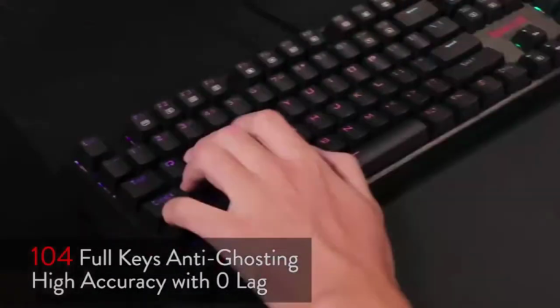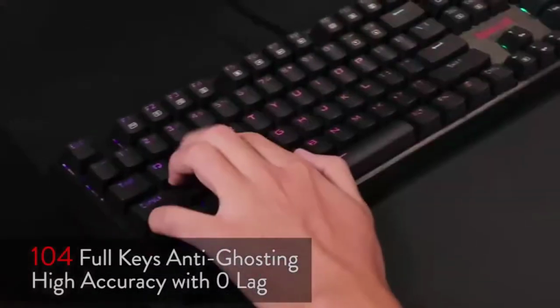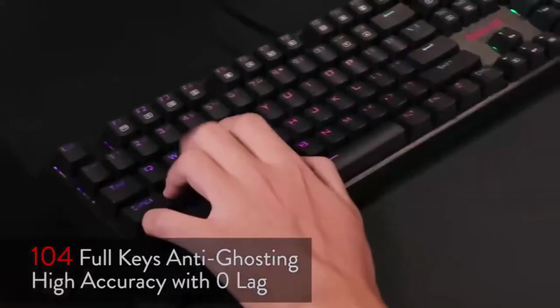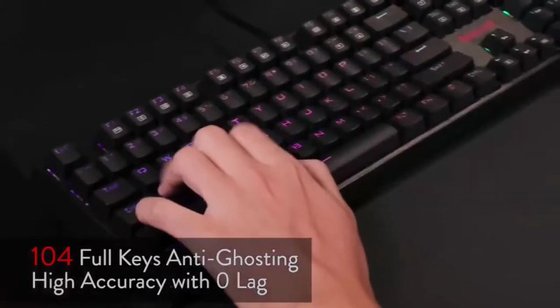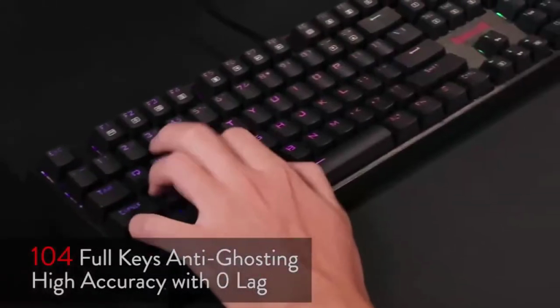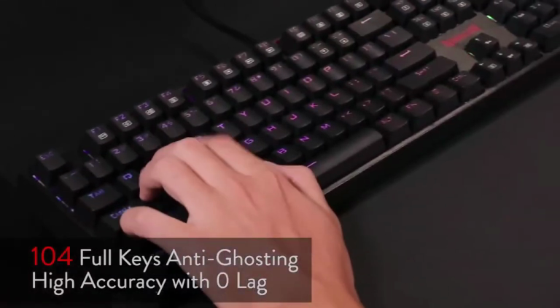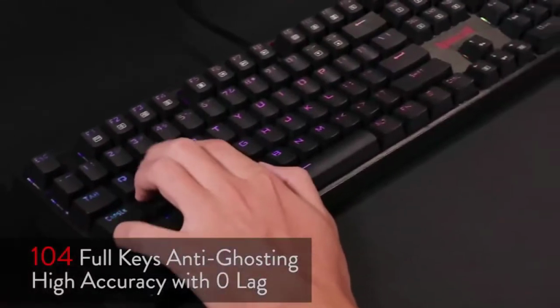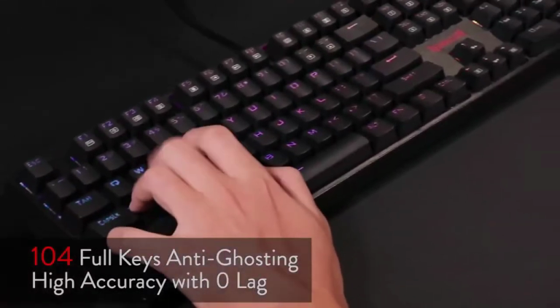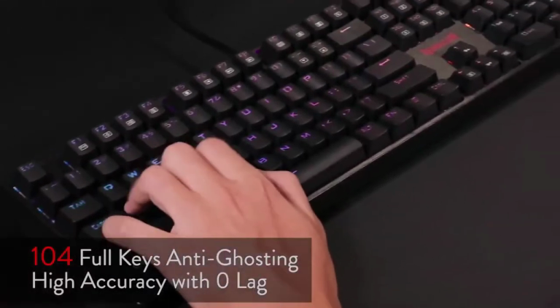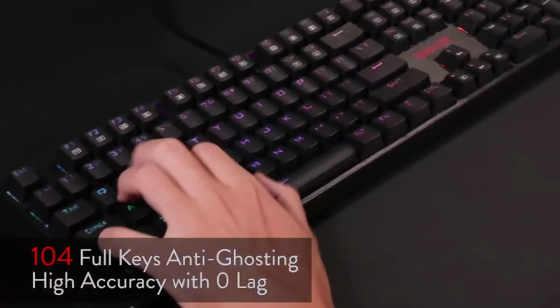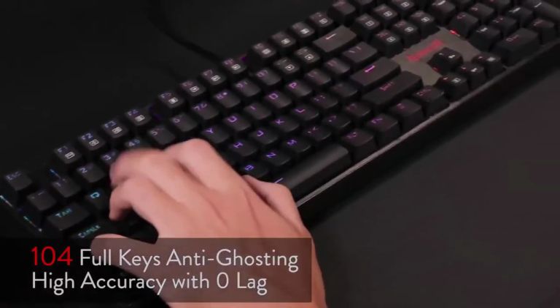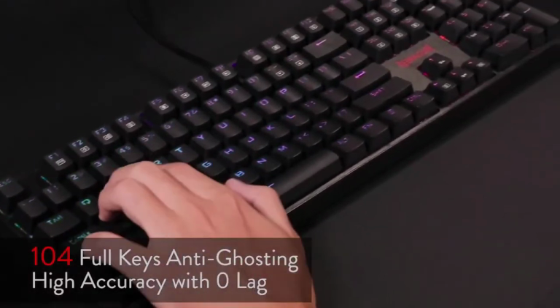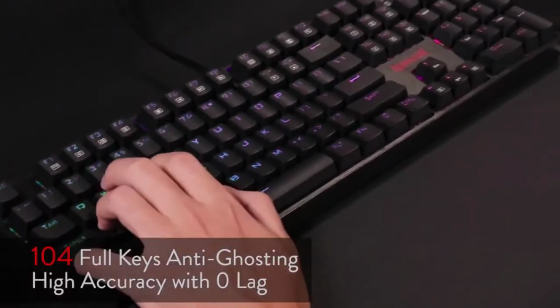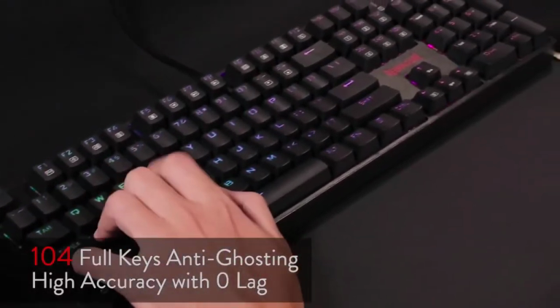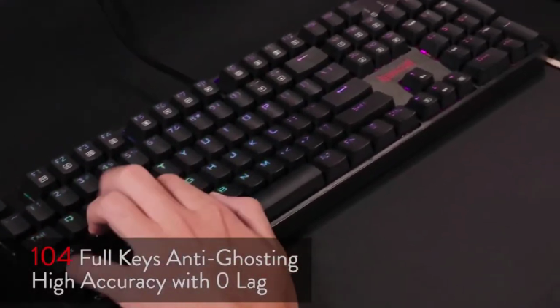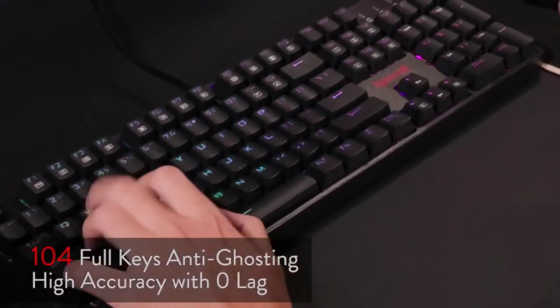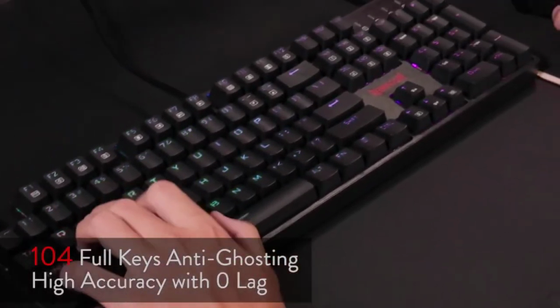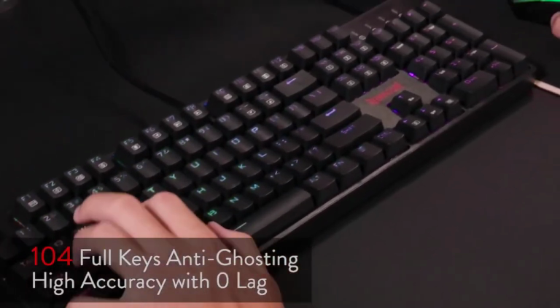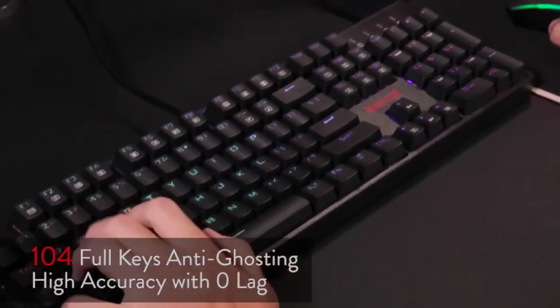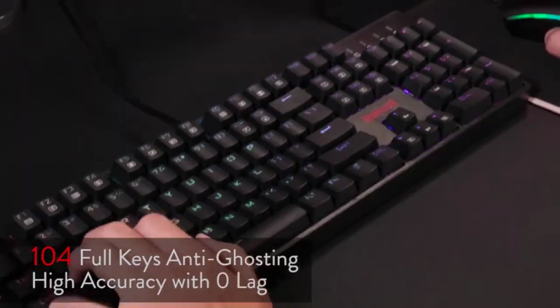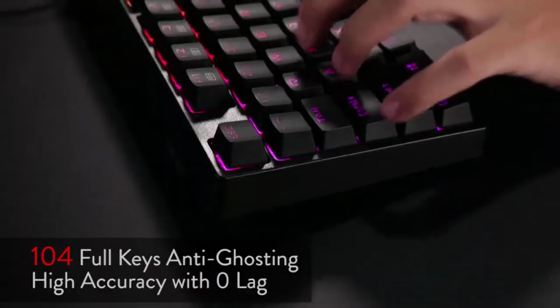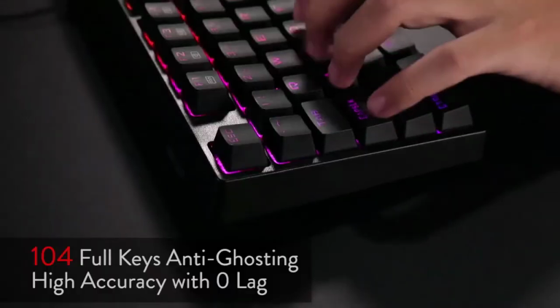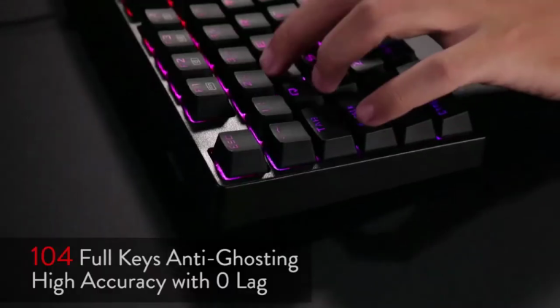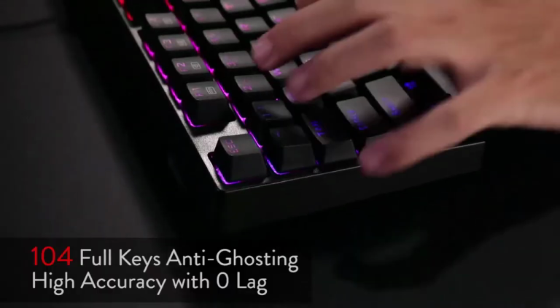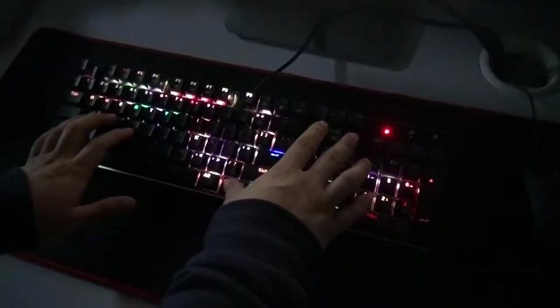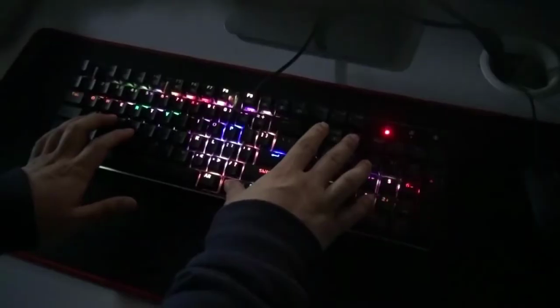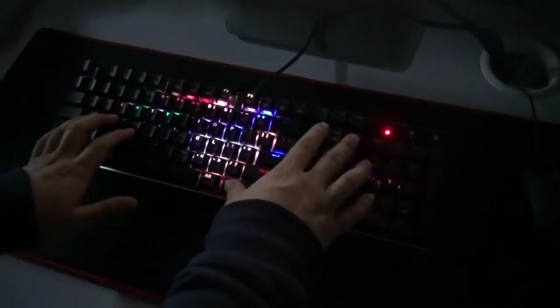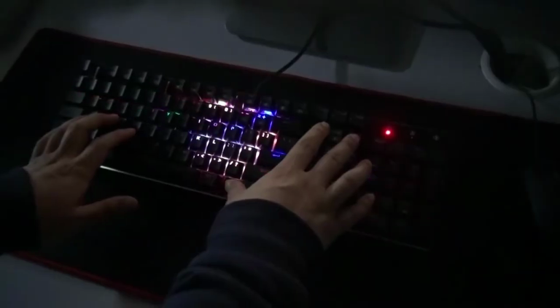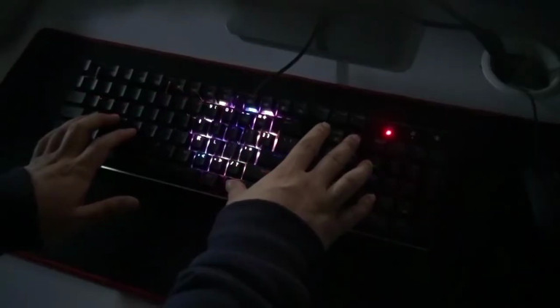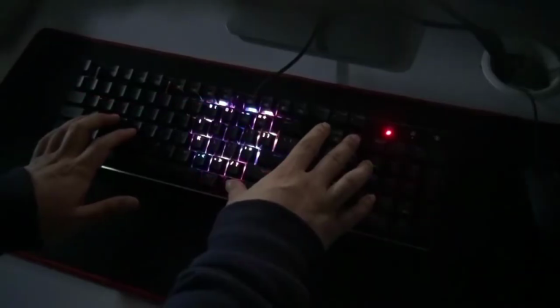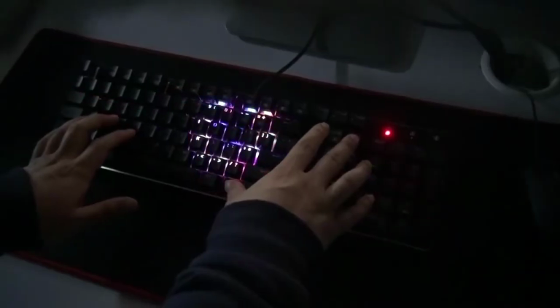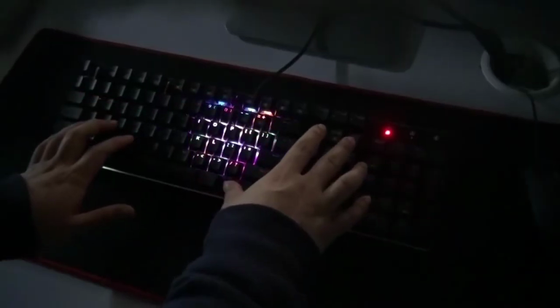Furthermore, the keyboard is also equipped with onboard memory to save two RGB profiles.